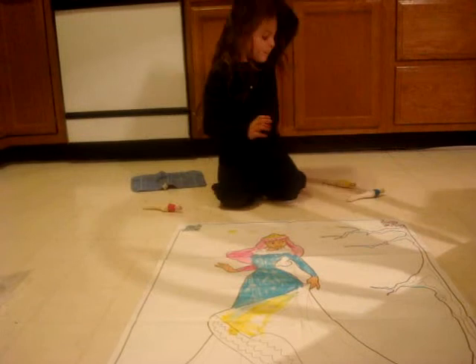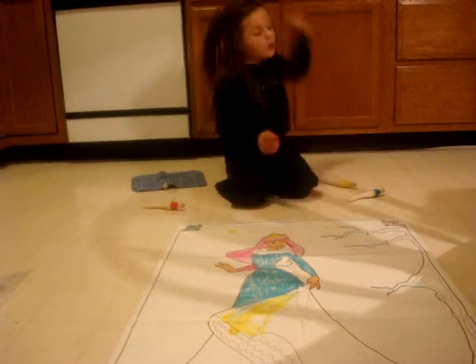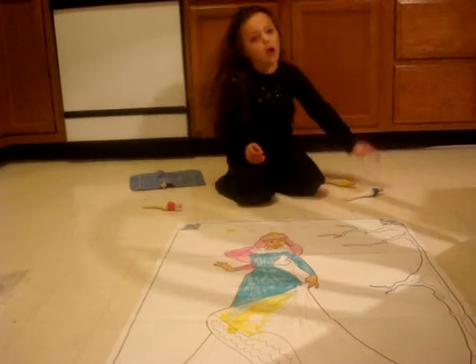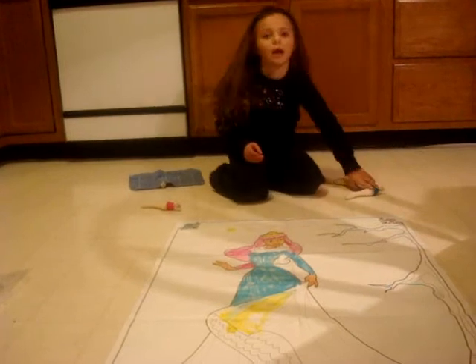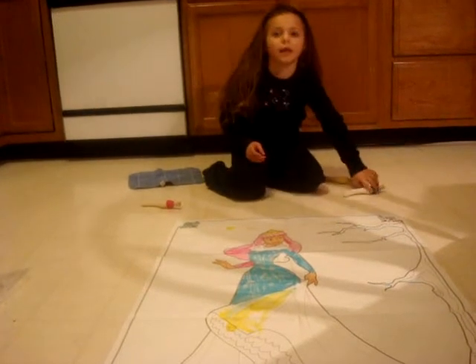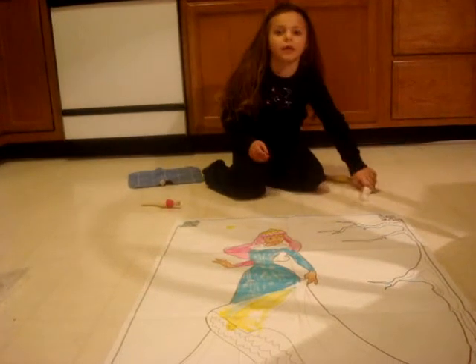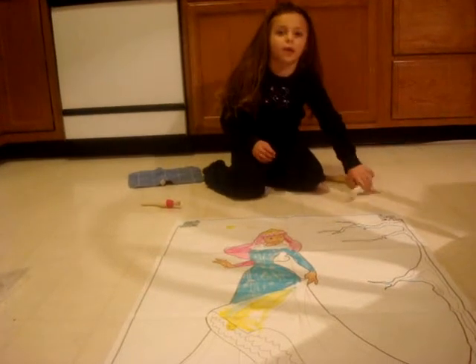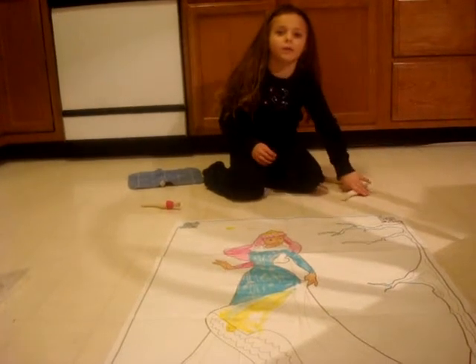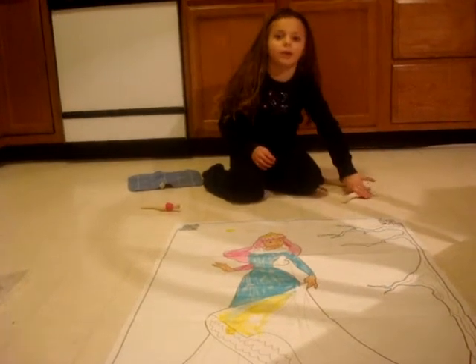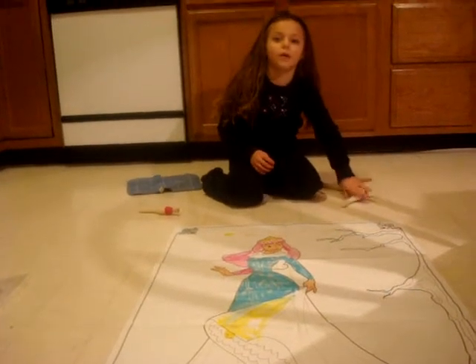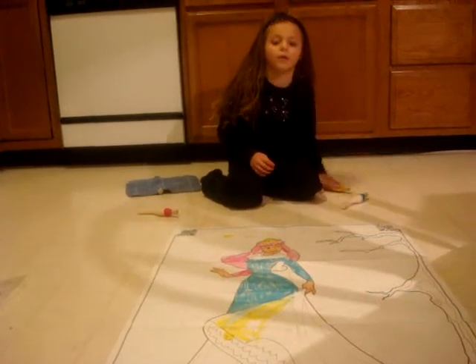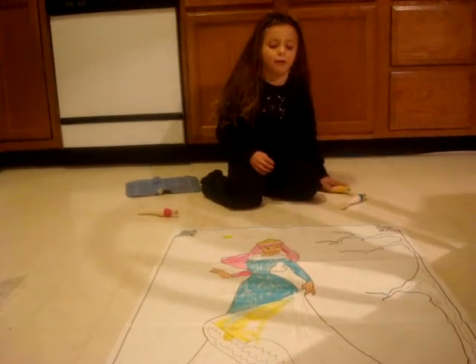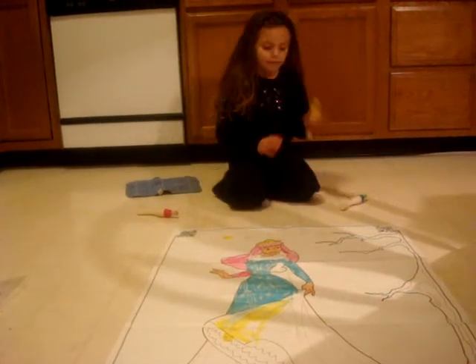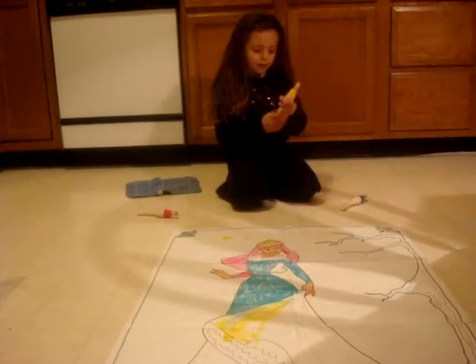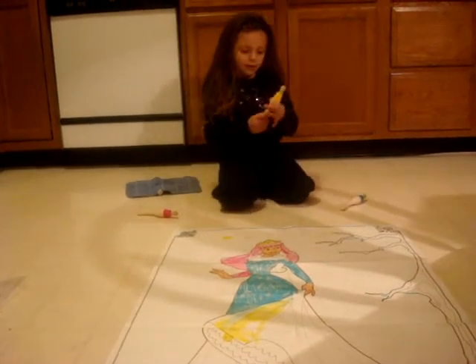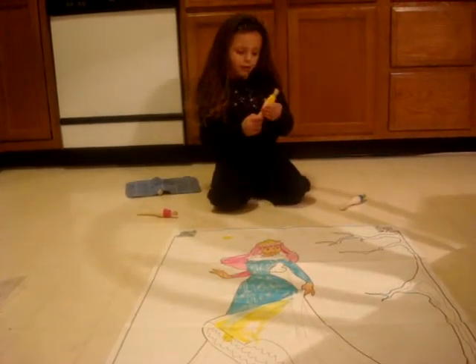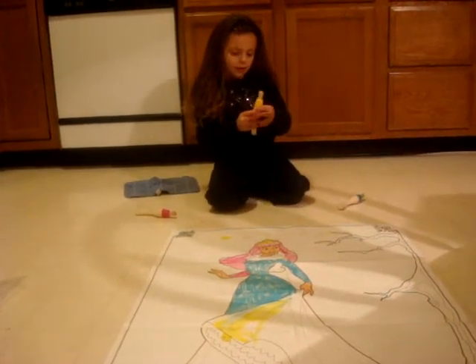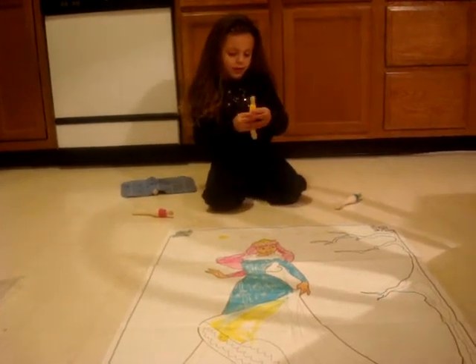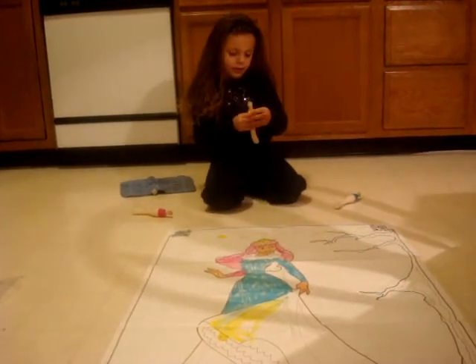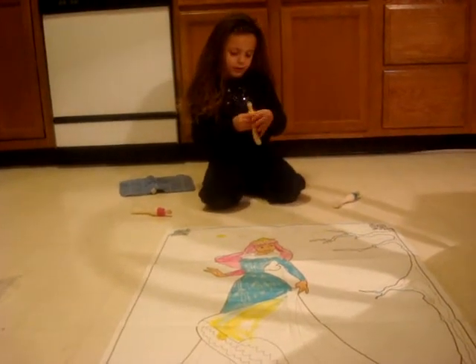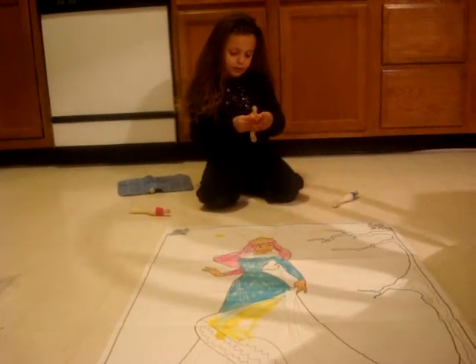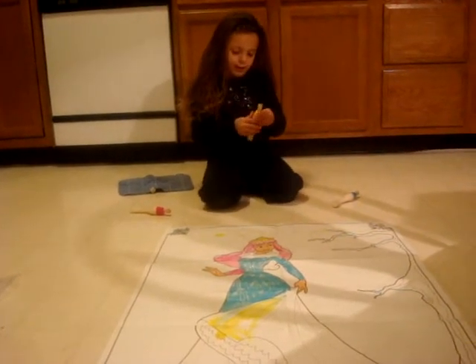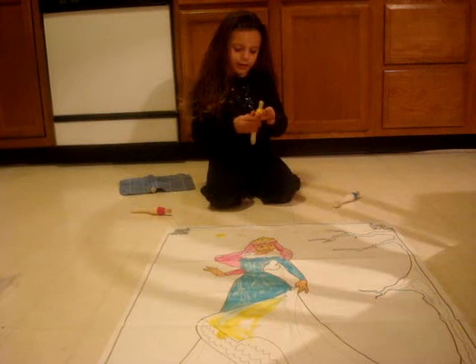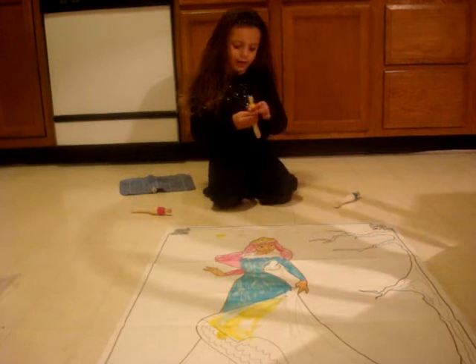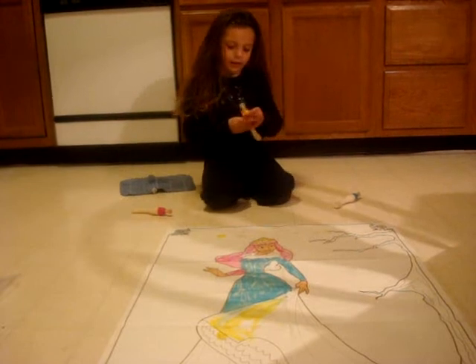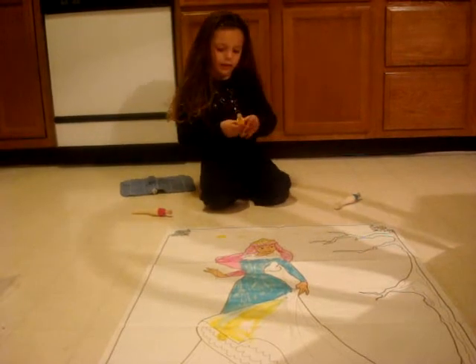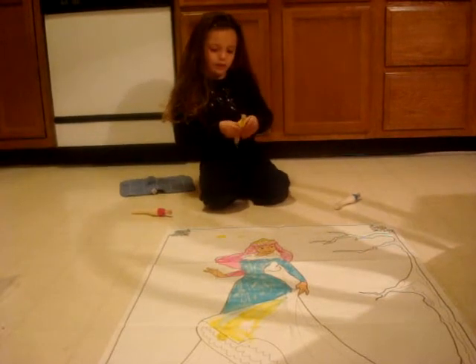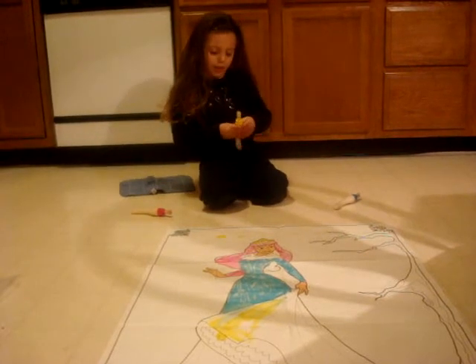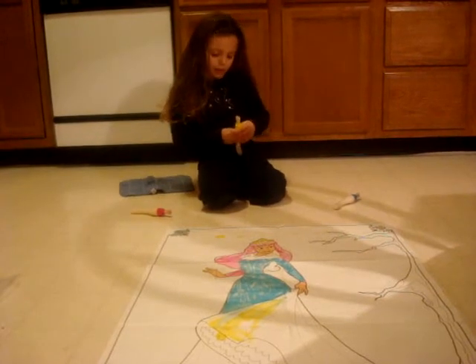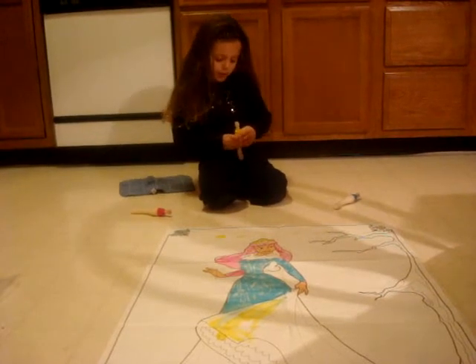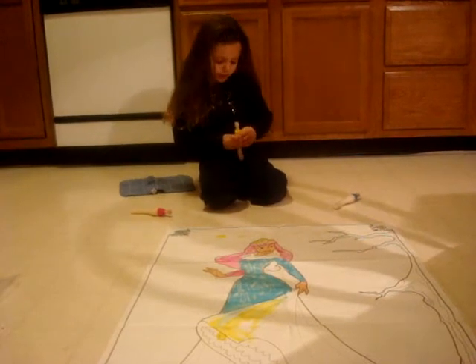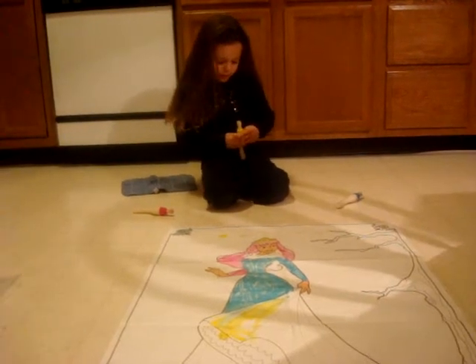Blue? Okay. No, yellow? Okay. Yeah, yellow — because this is going to be pretty.